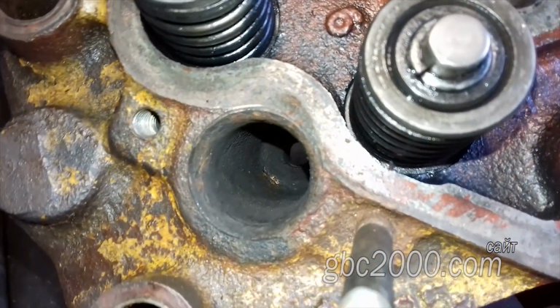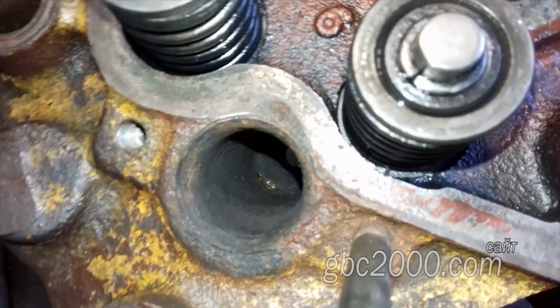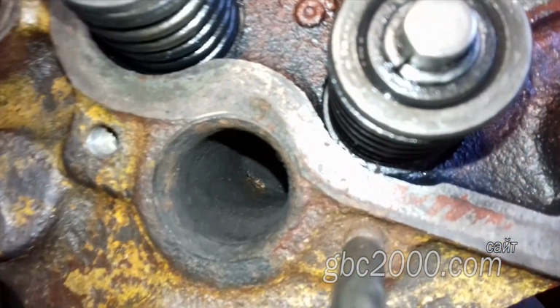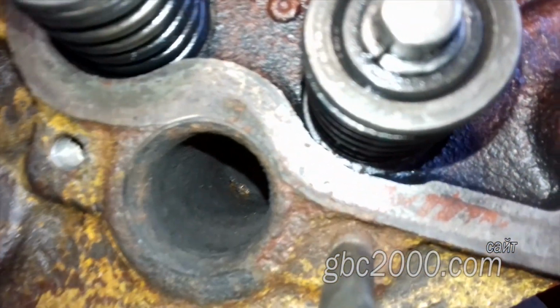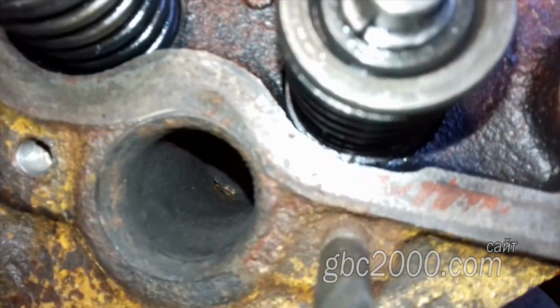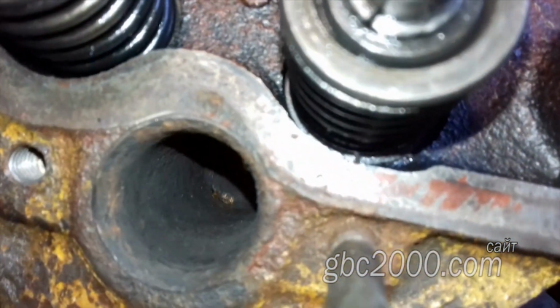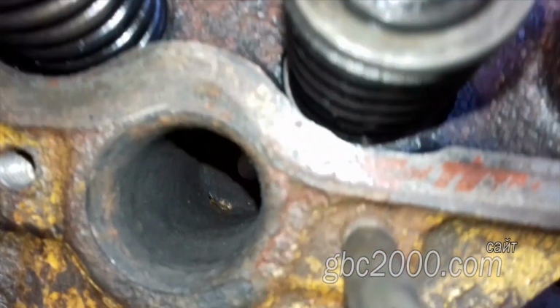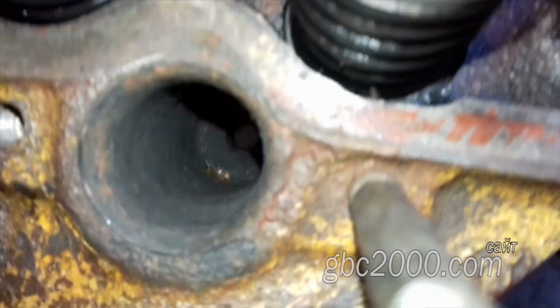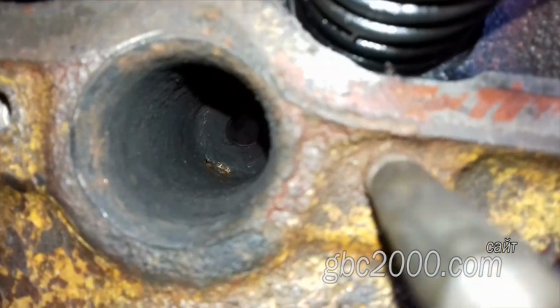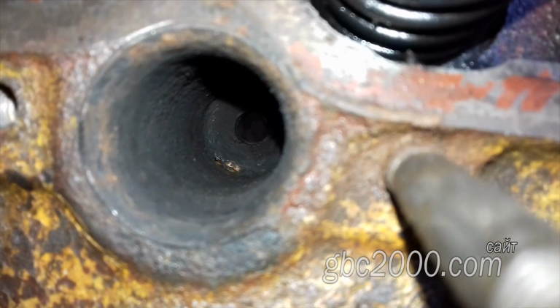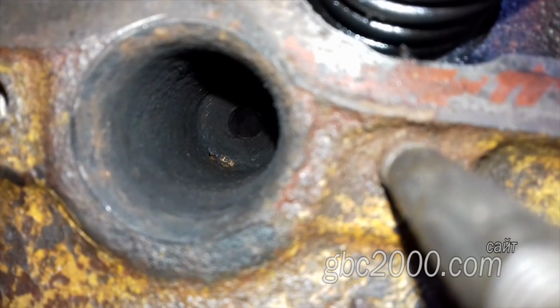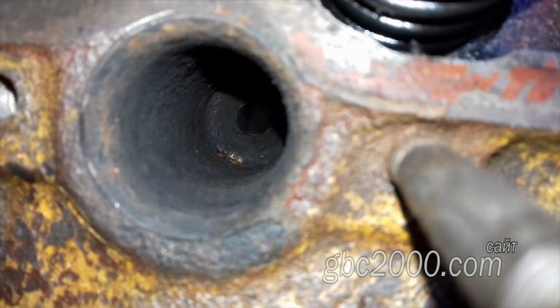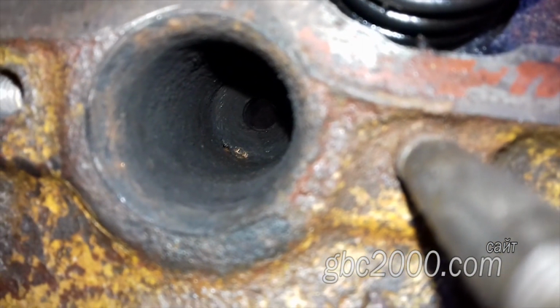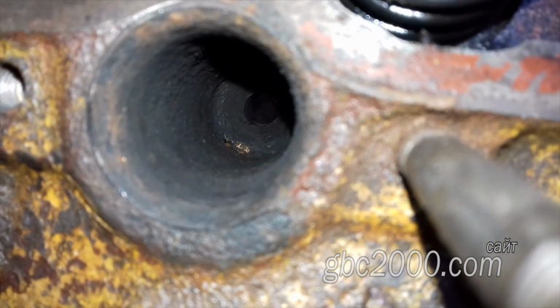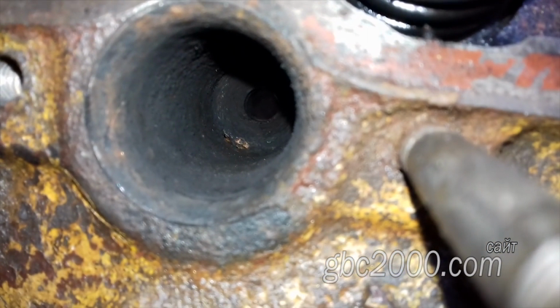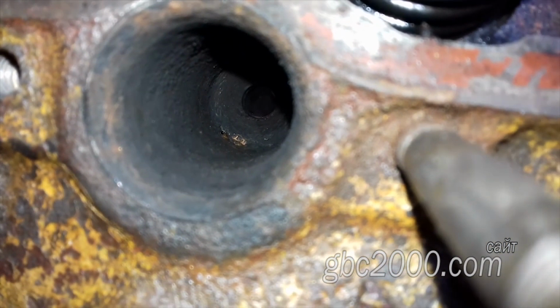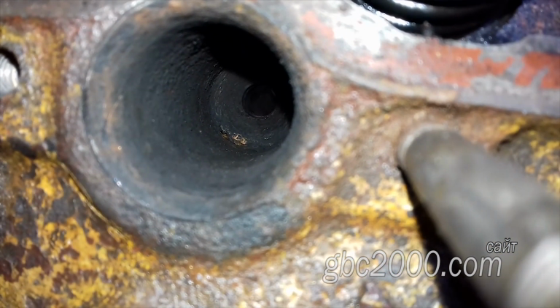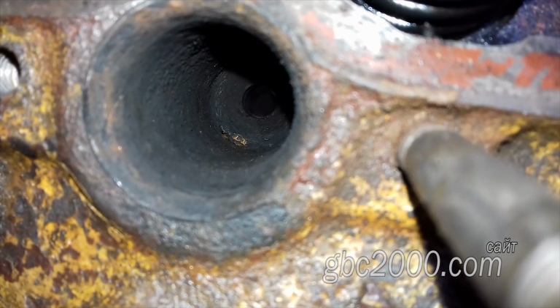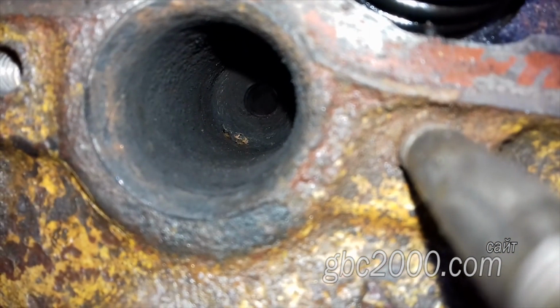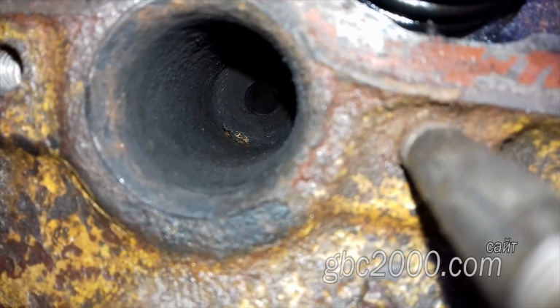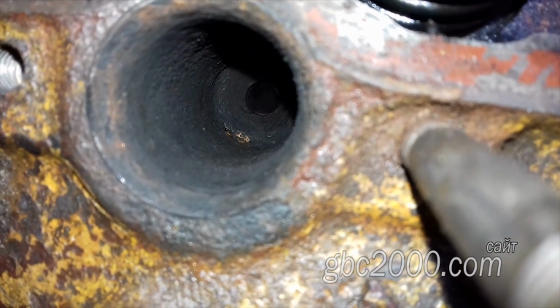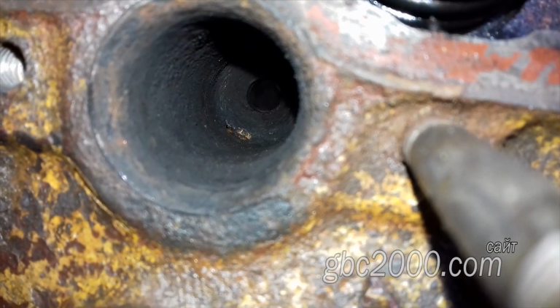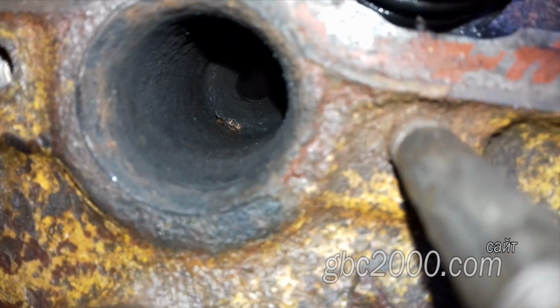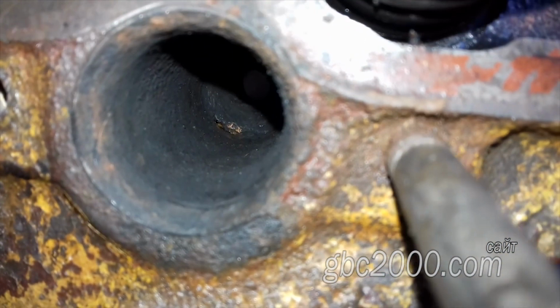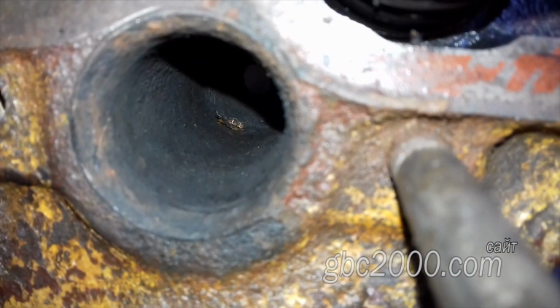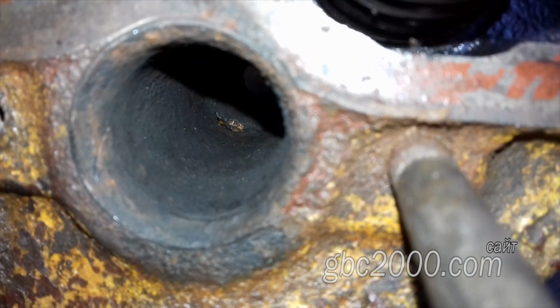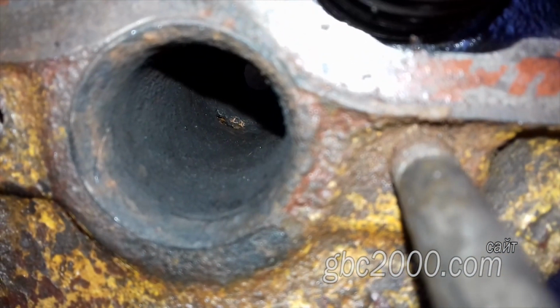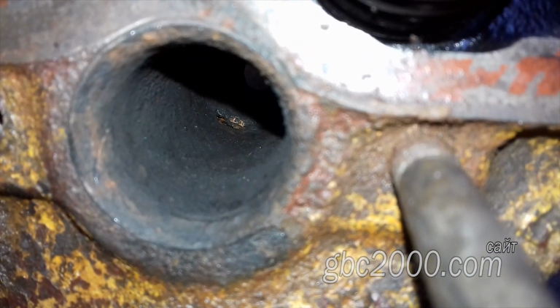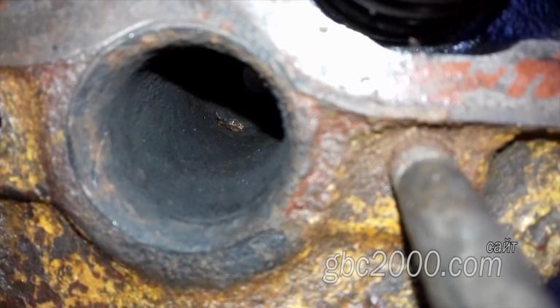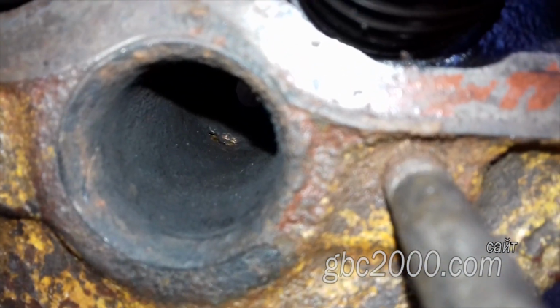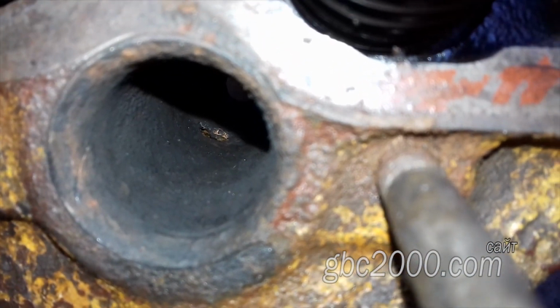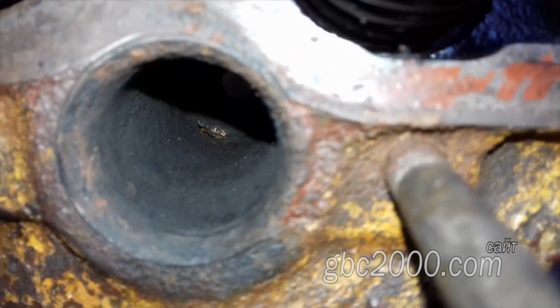Больше ничего в головке делать не будем. Клиент просил заменить стакан форсунки как можно быстрее. Будем выручивать.